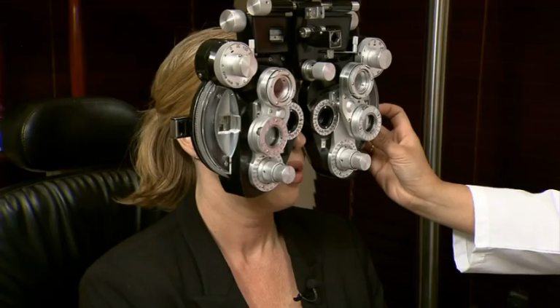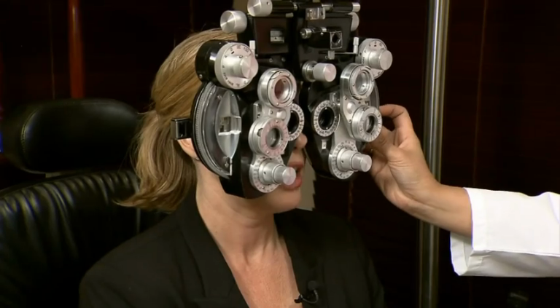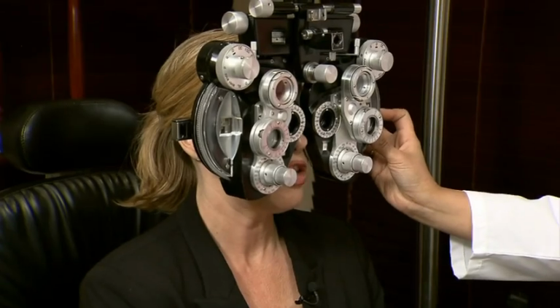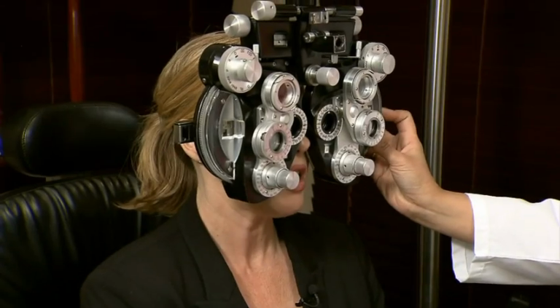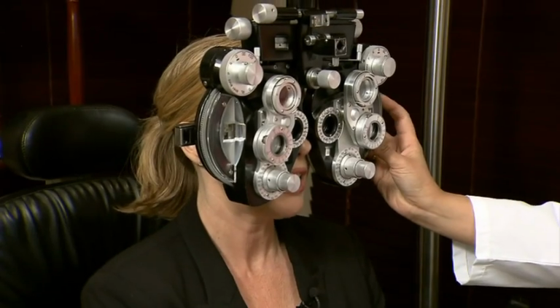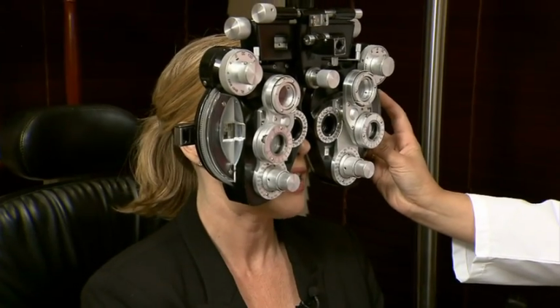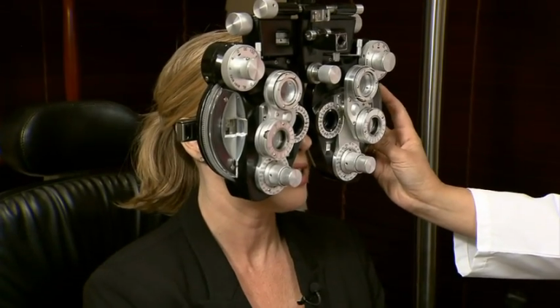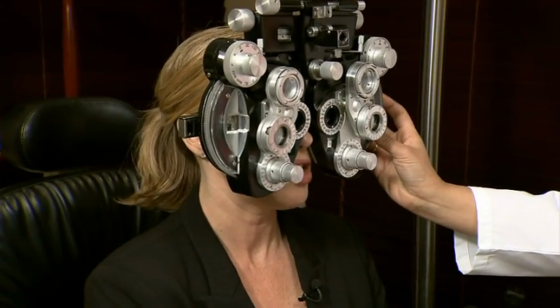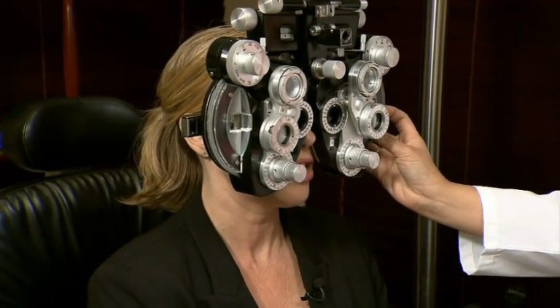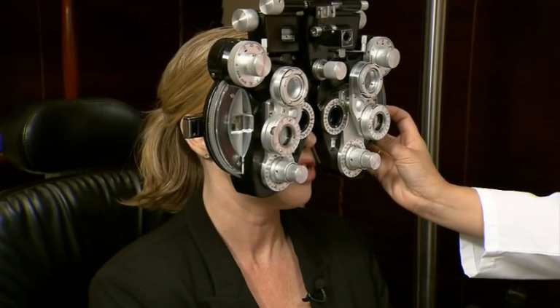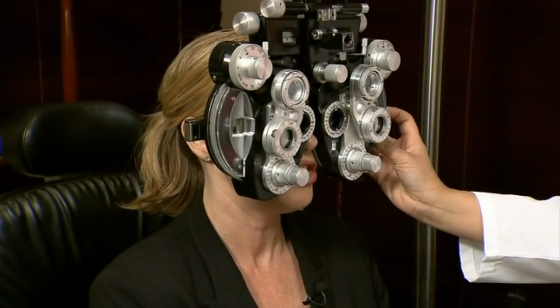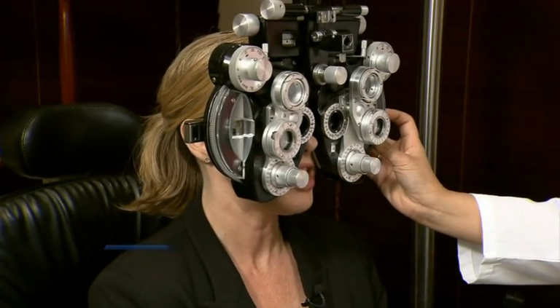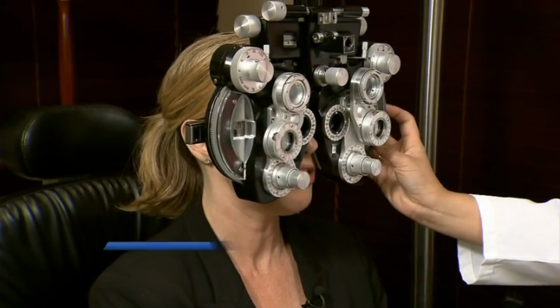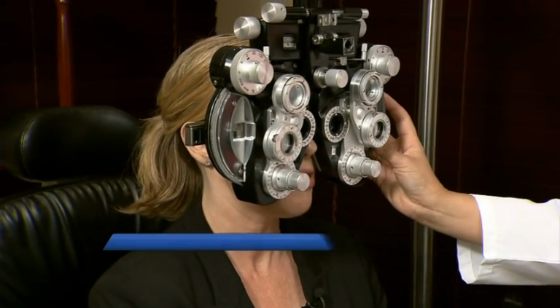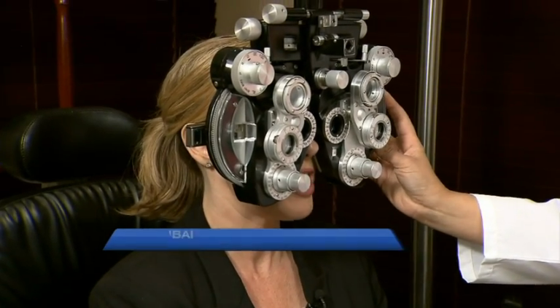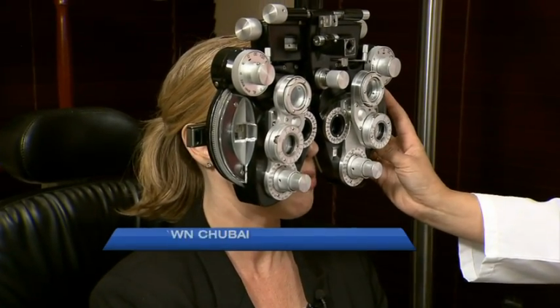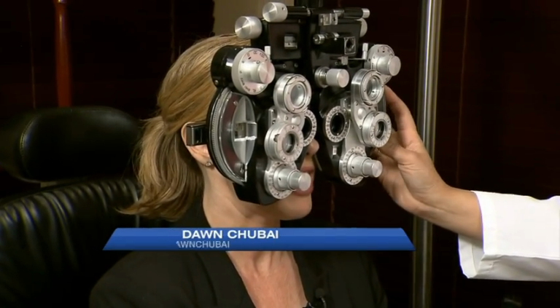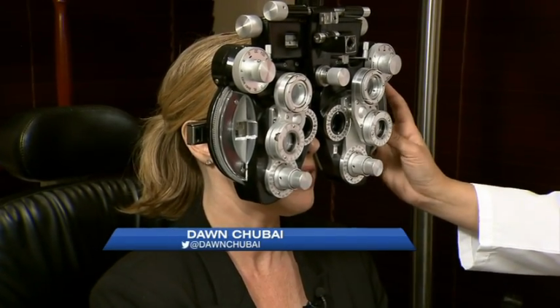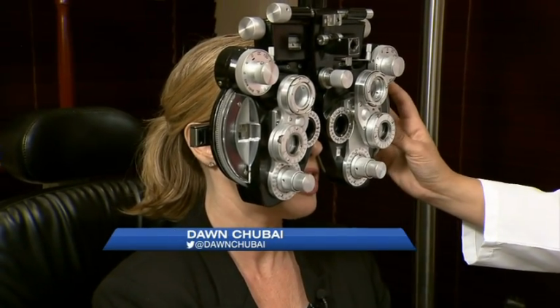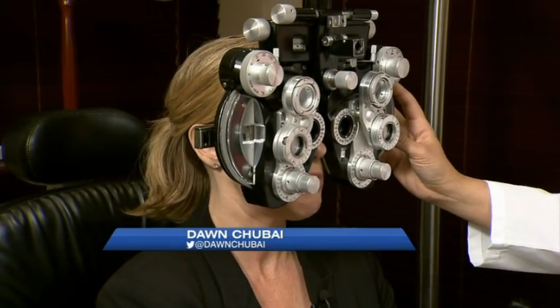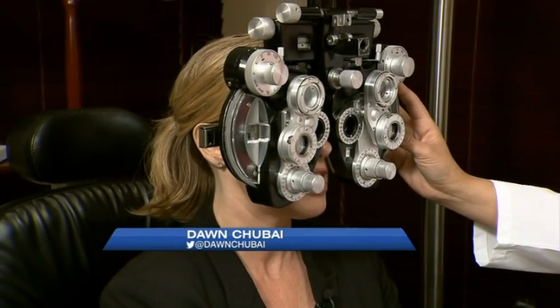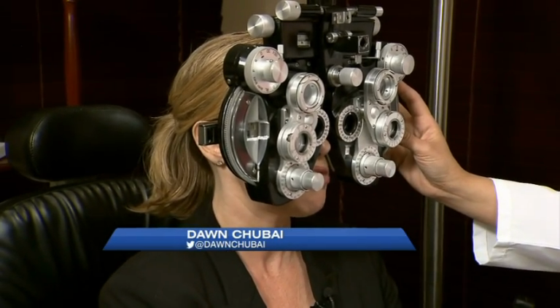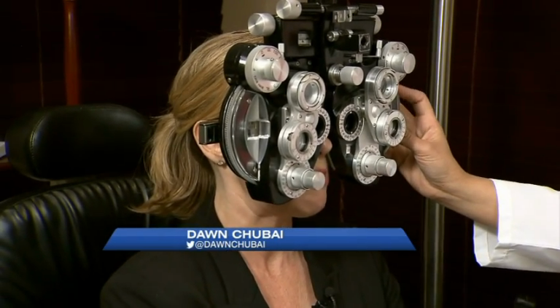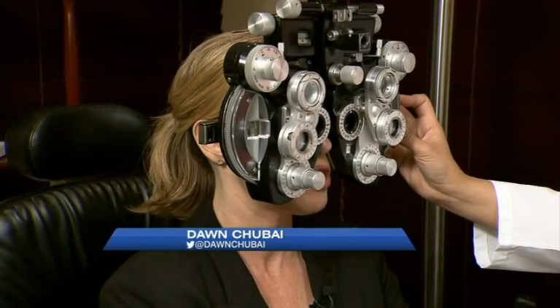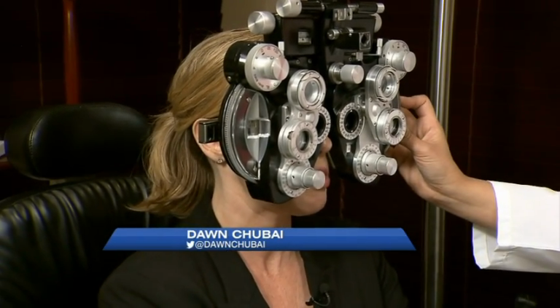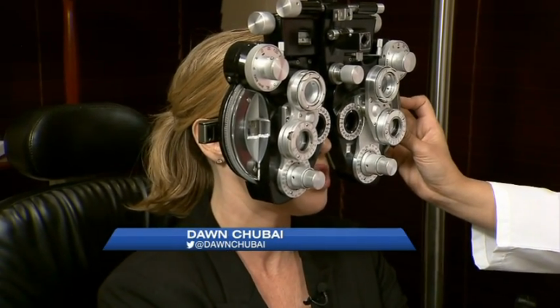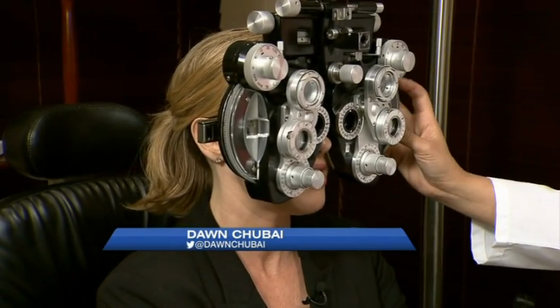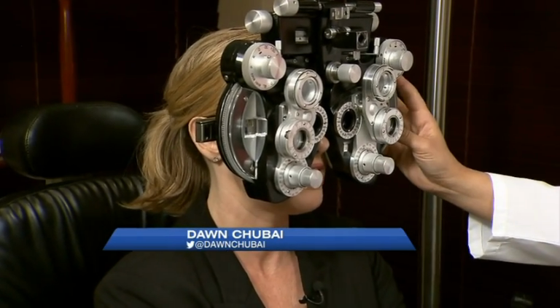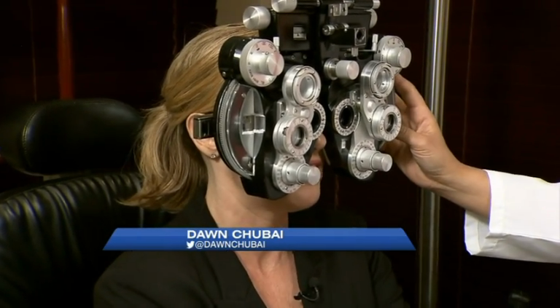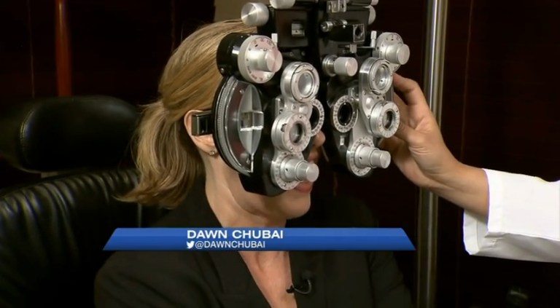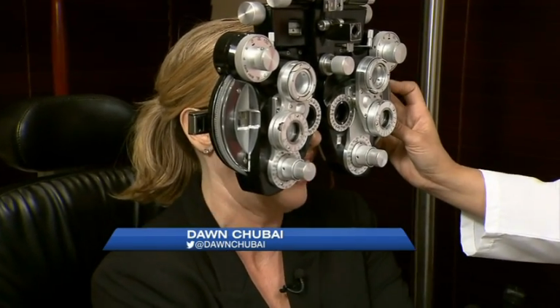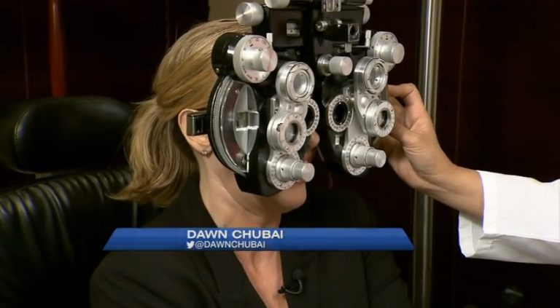I do wear glasses, doctor, just for reading, but I guess it's time to see if my prescription is still valid.